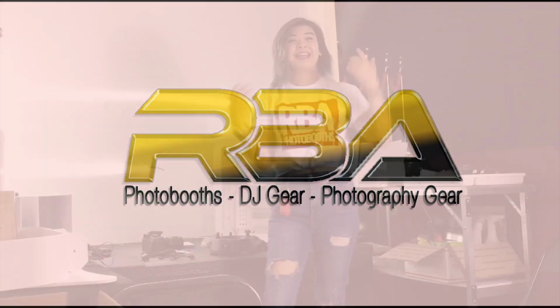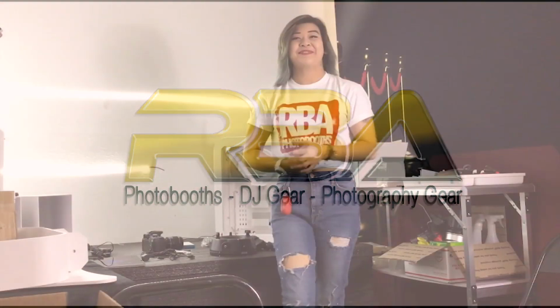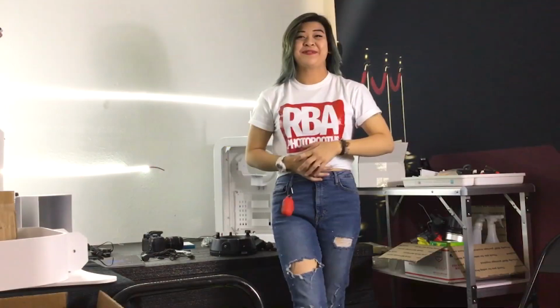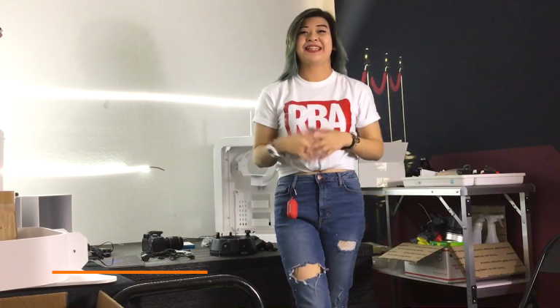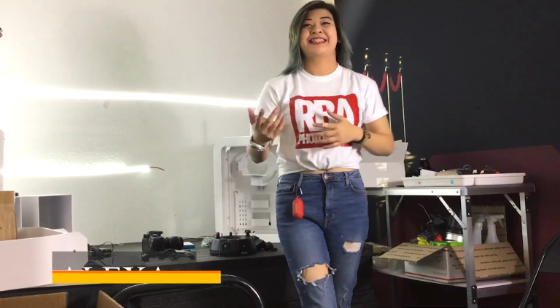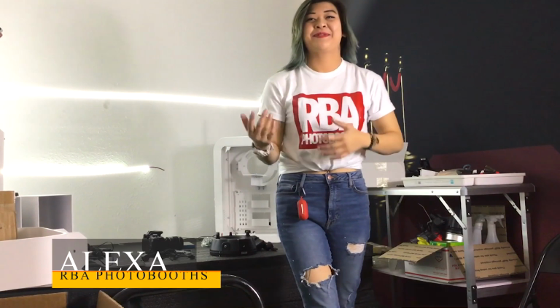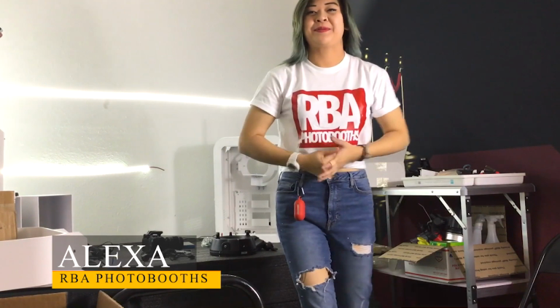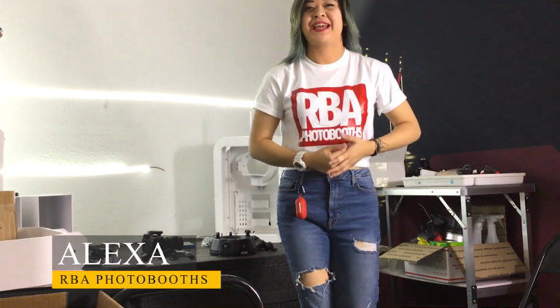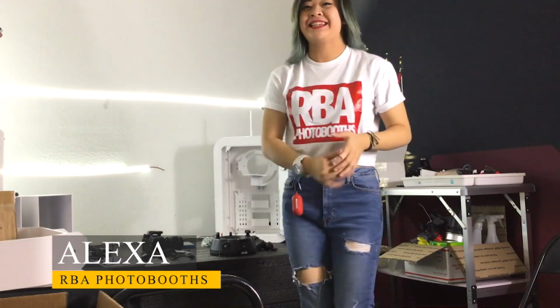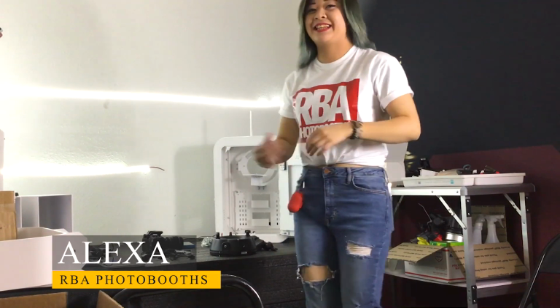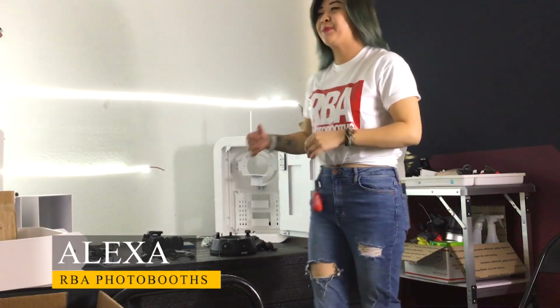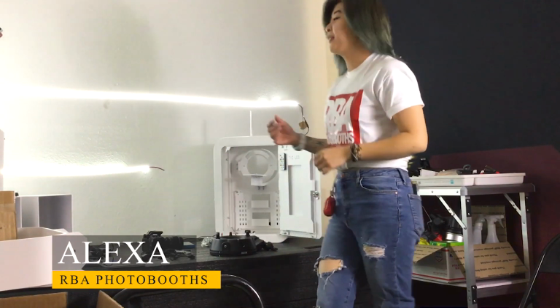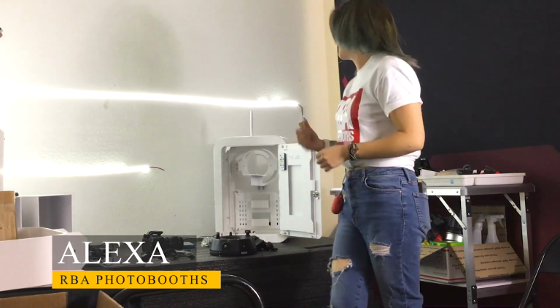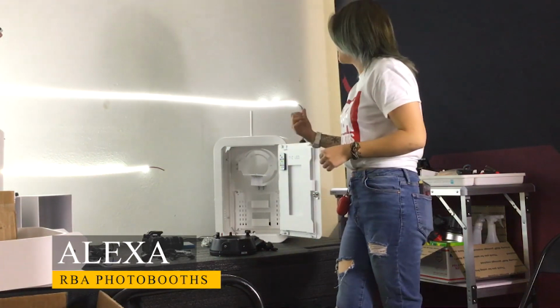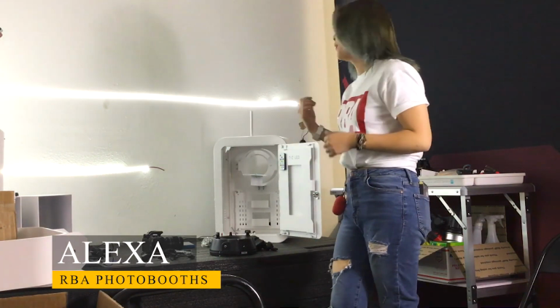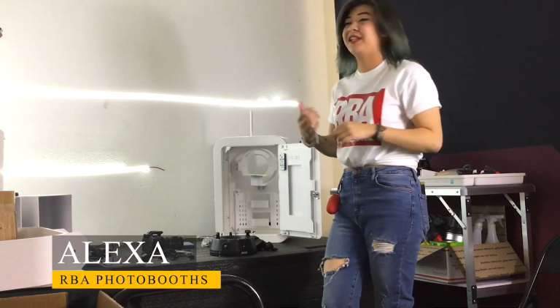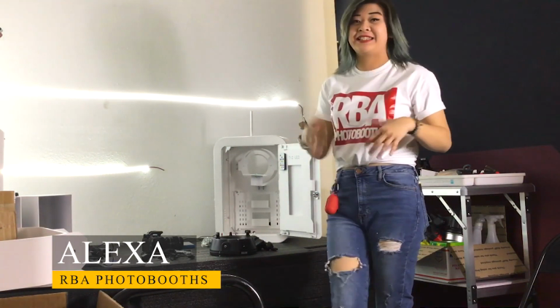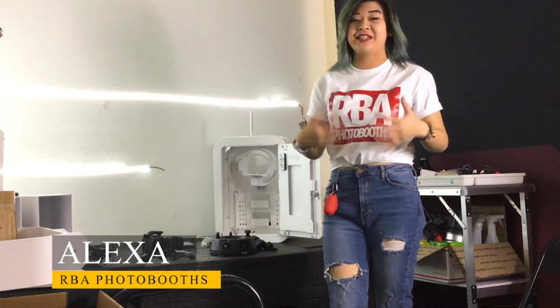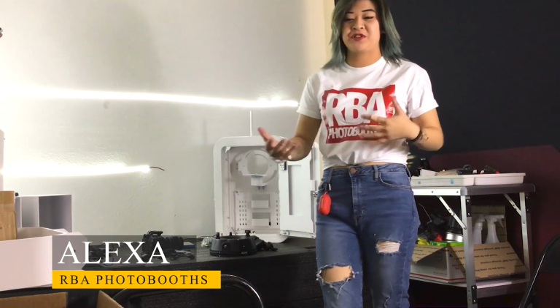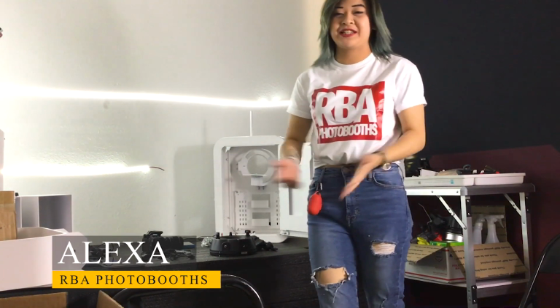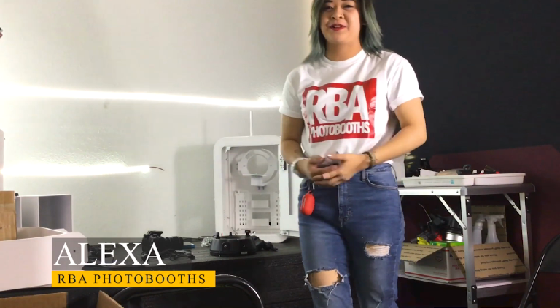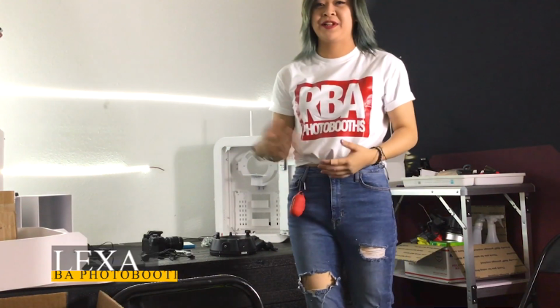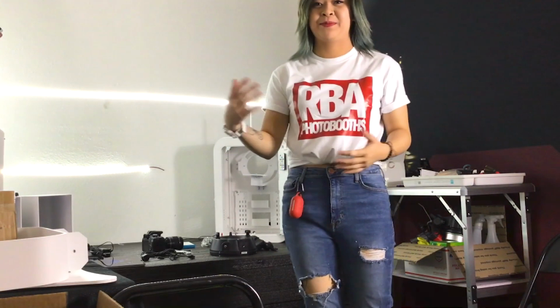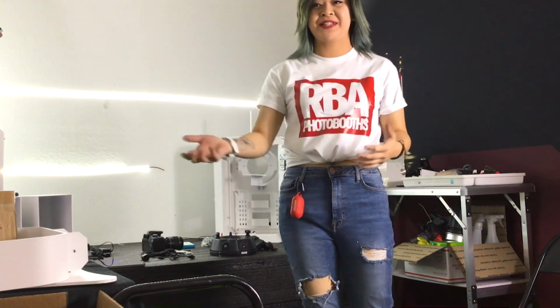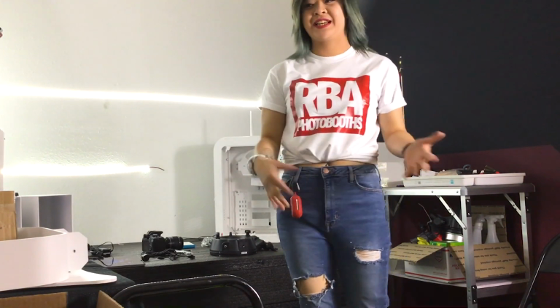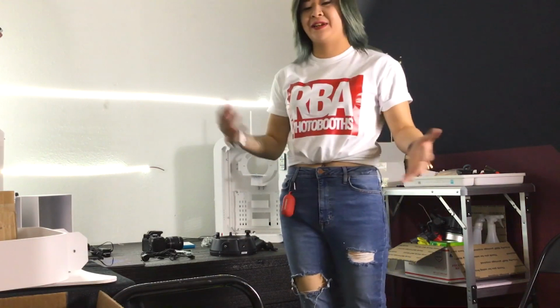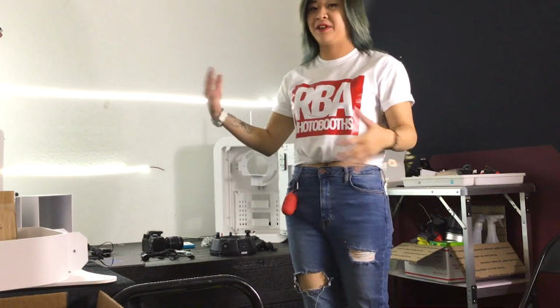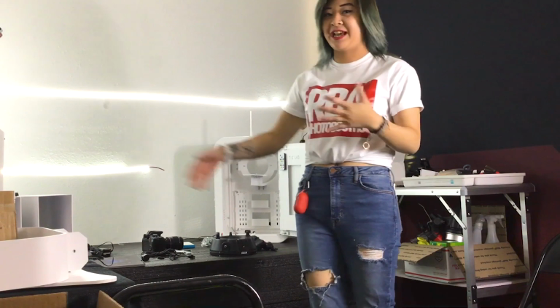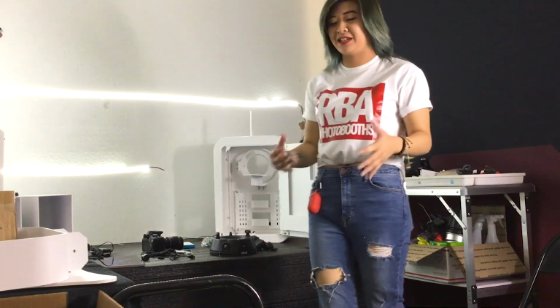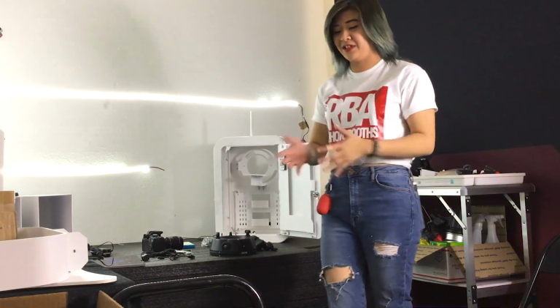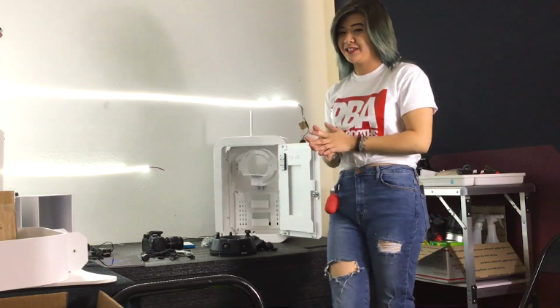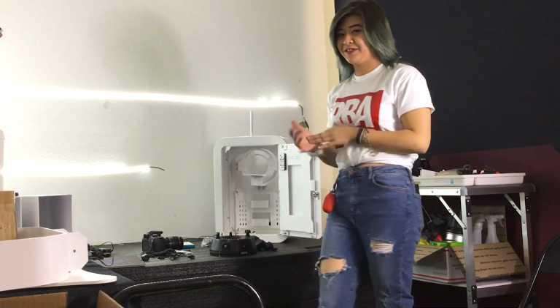Hey, my name is Alexa from RVA. Today we're building the T12 LED and I'll show you guys how to put all the pieces together and how to stand it and all that stuff.